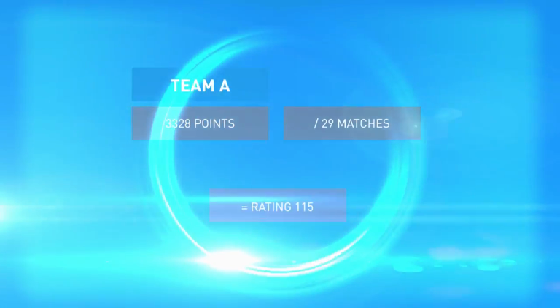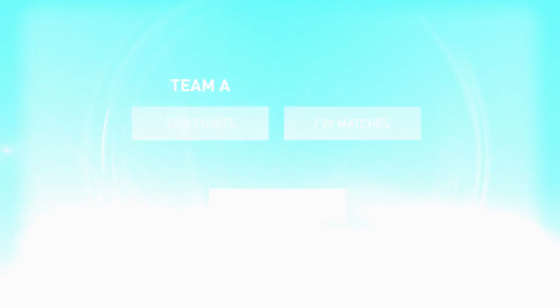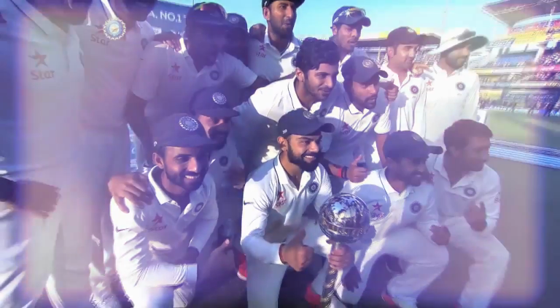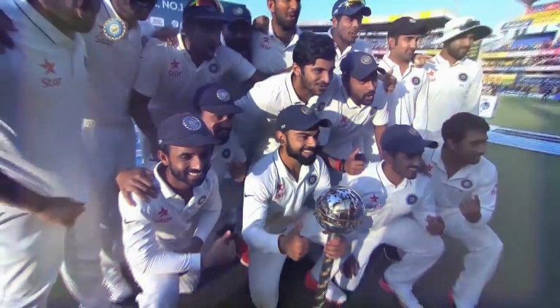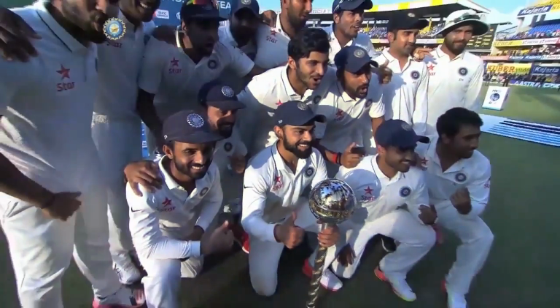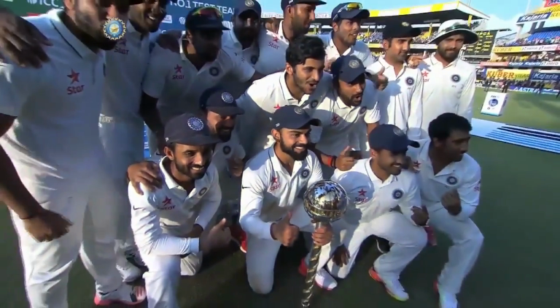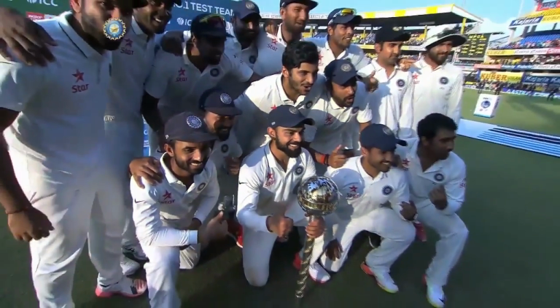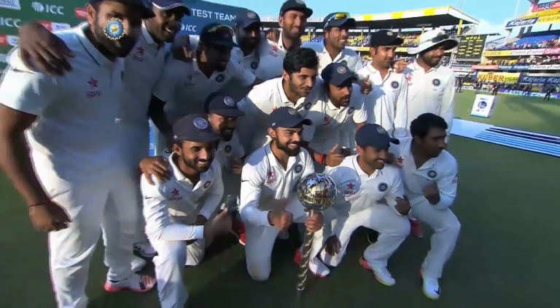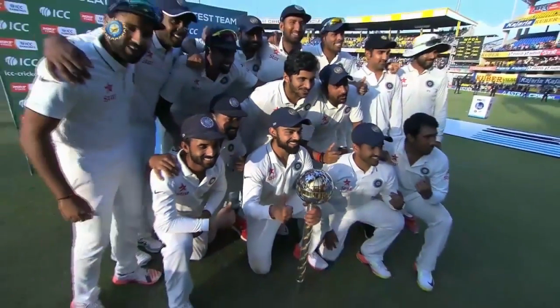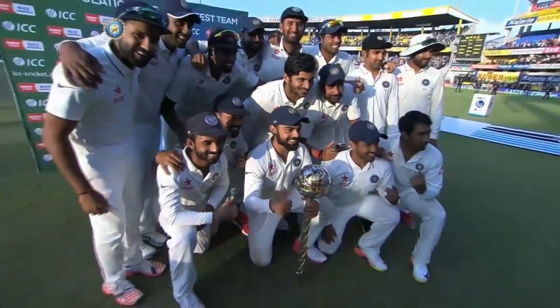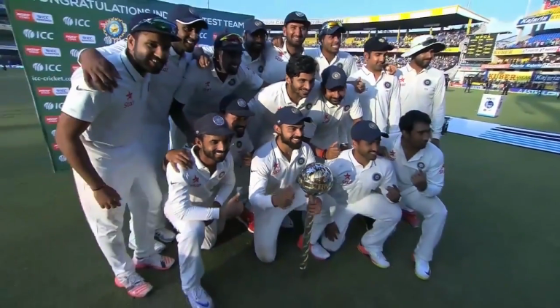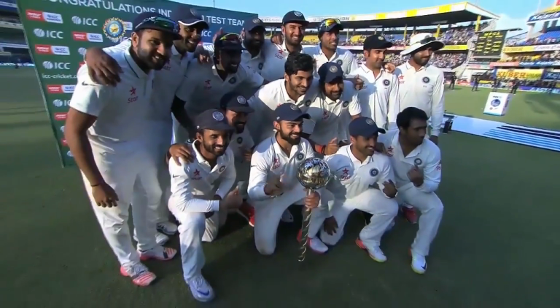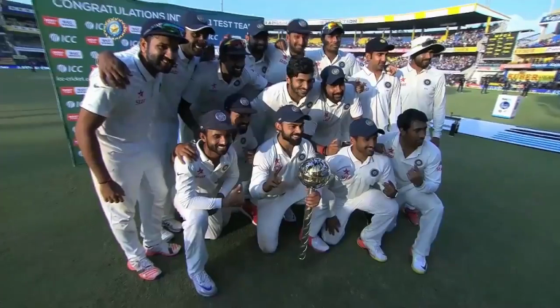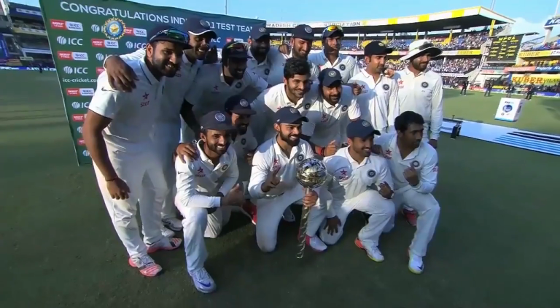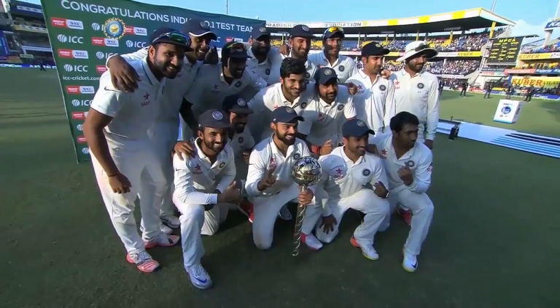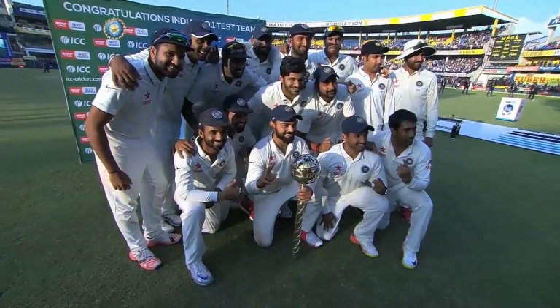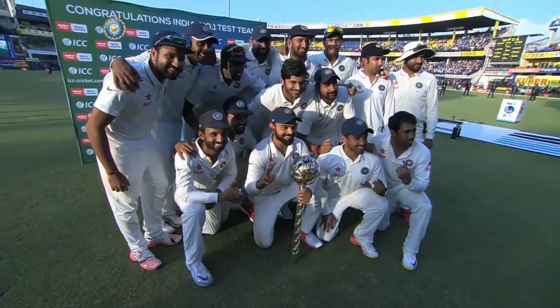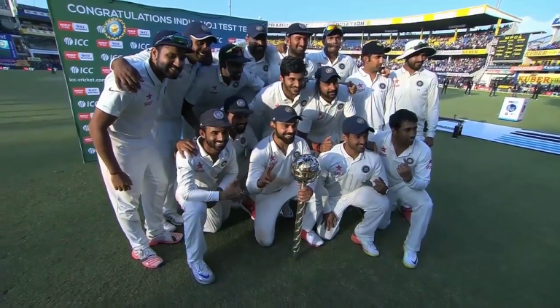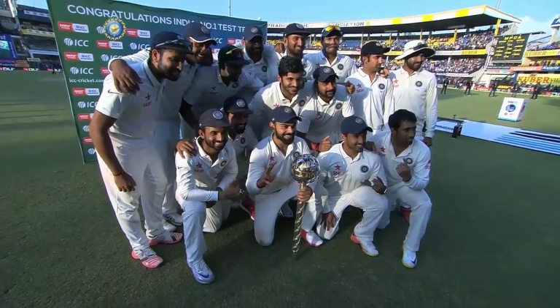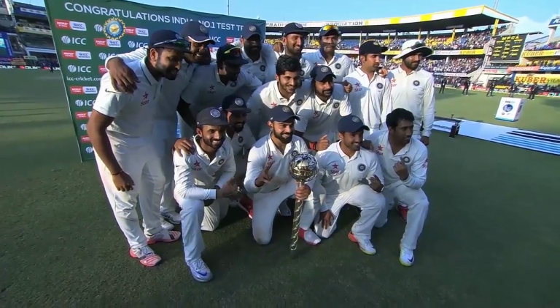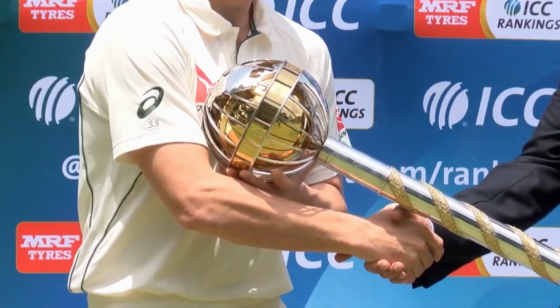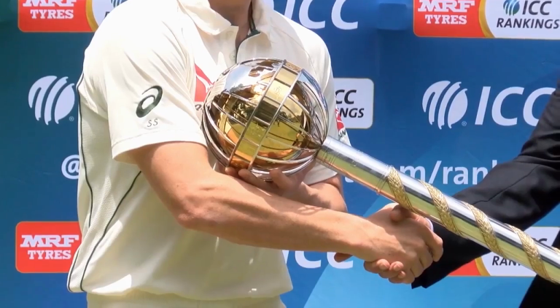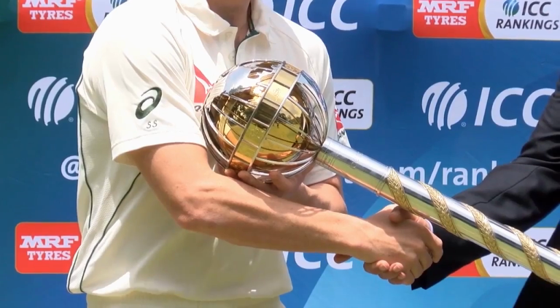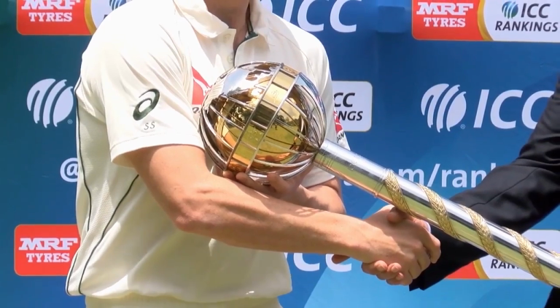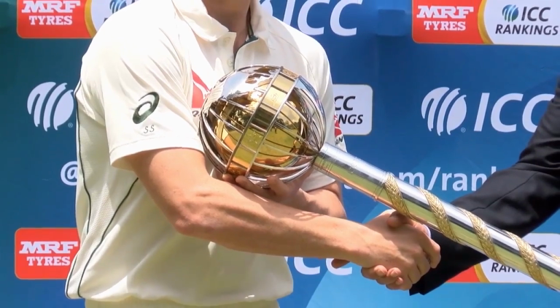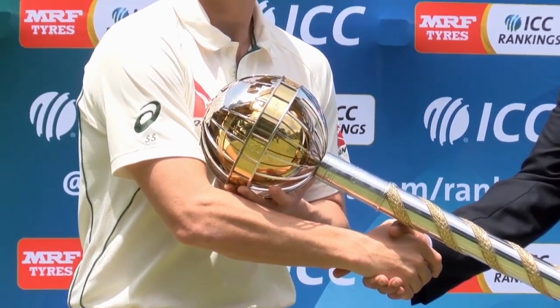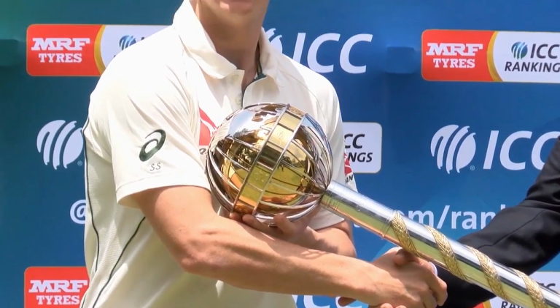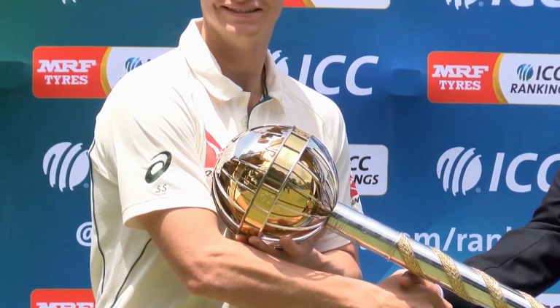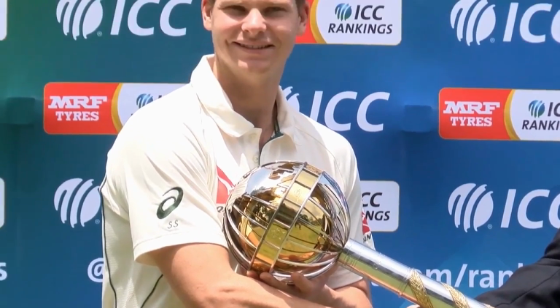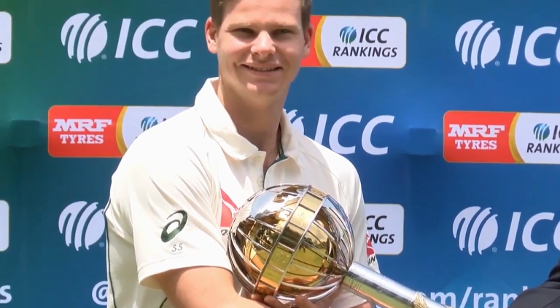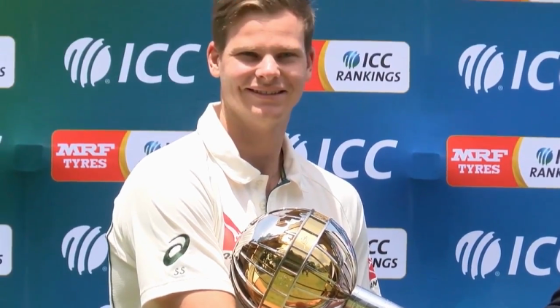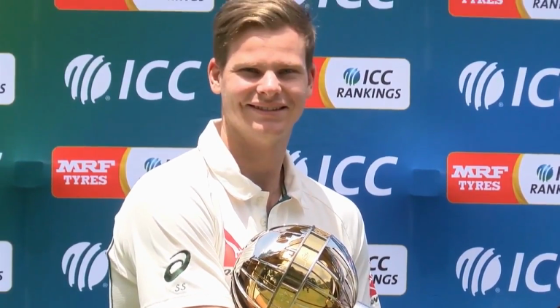The team with the highest rating is then ranked as number one in the world, and holds the ICC Test Championship mace.